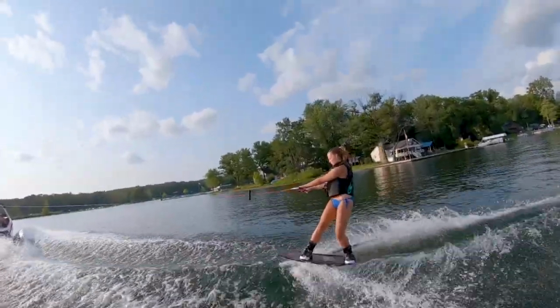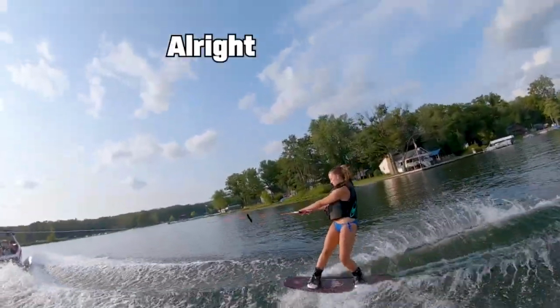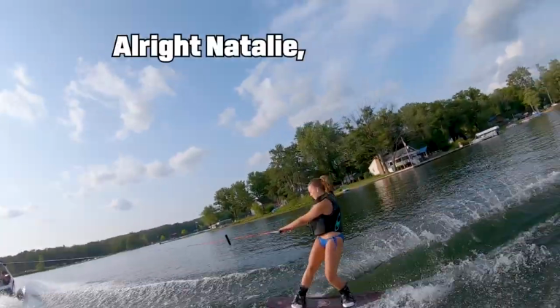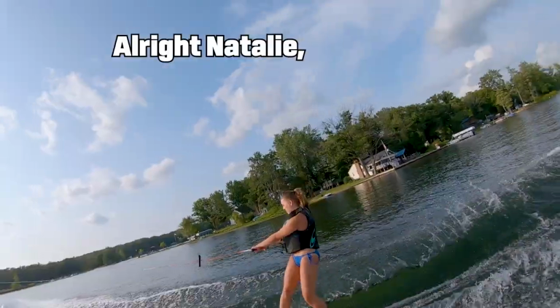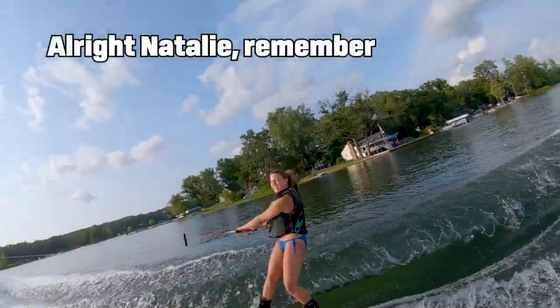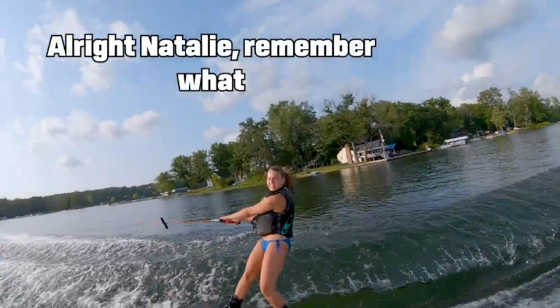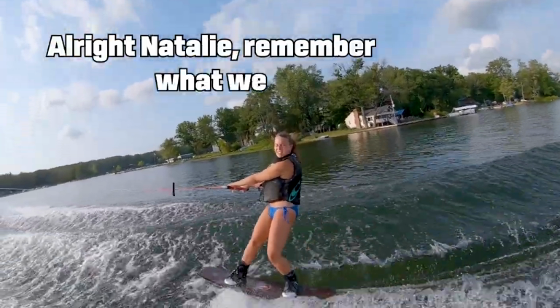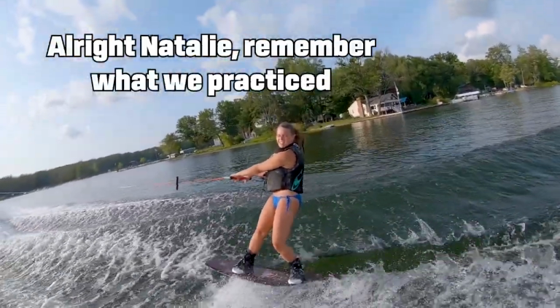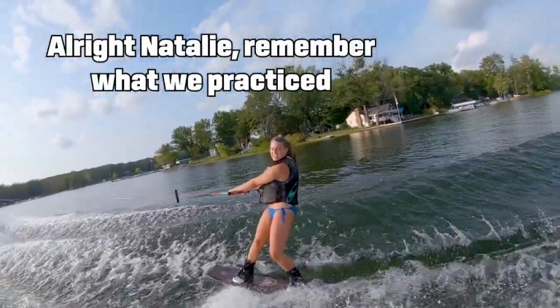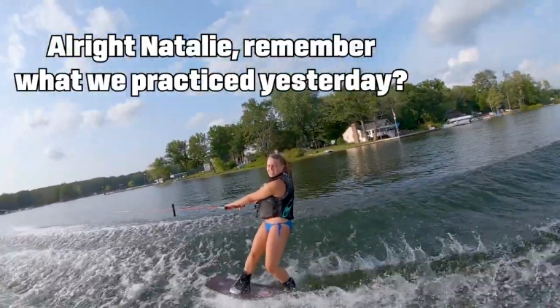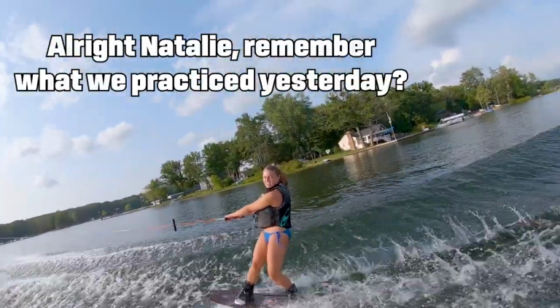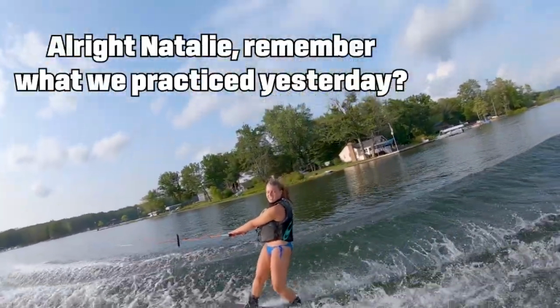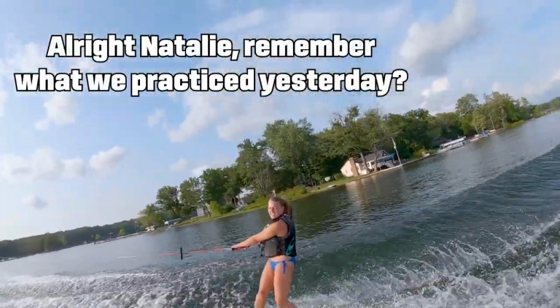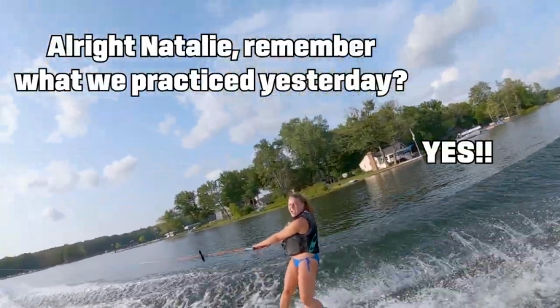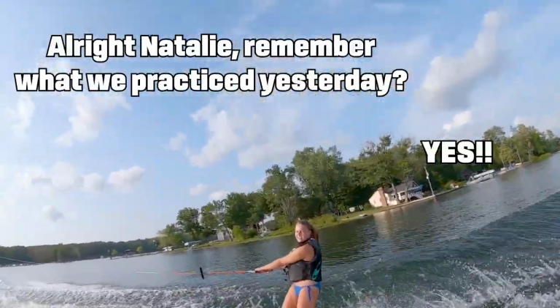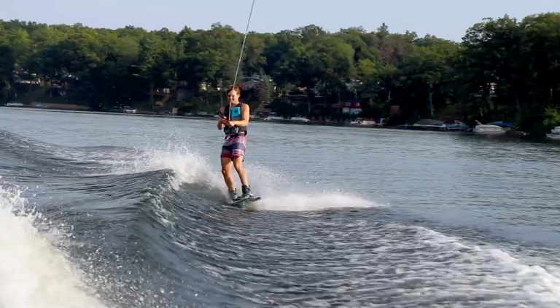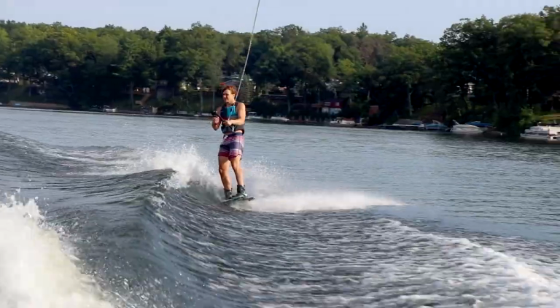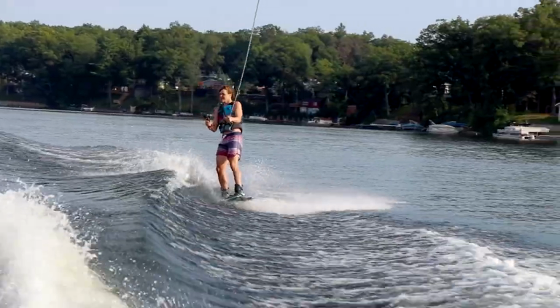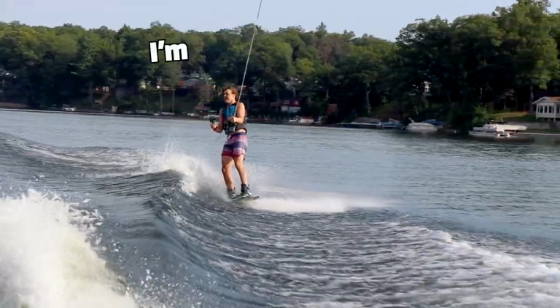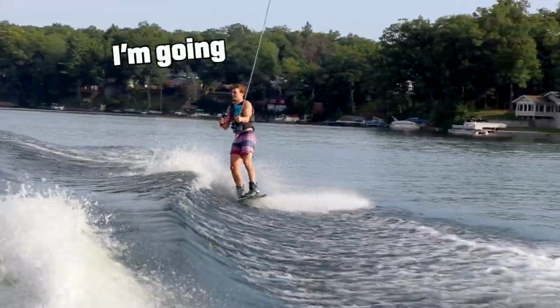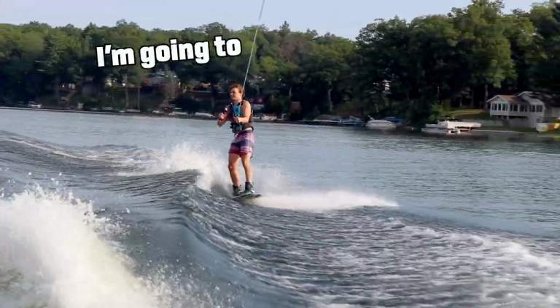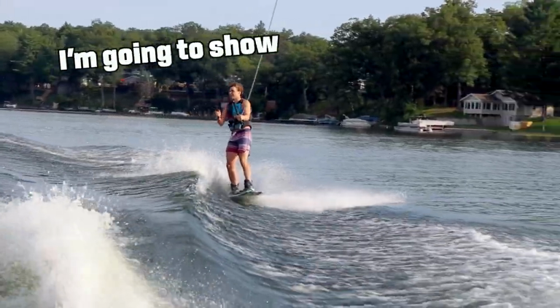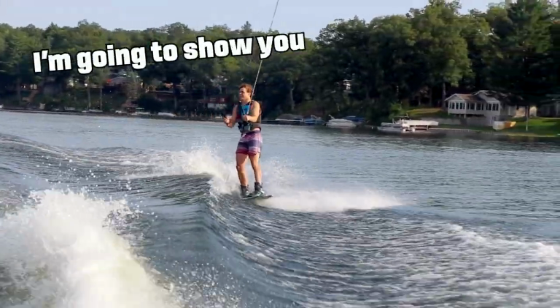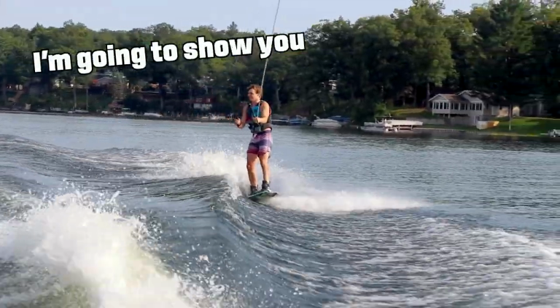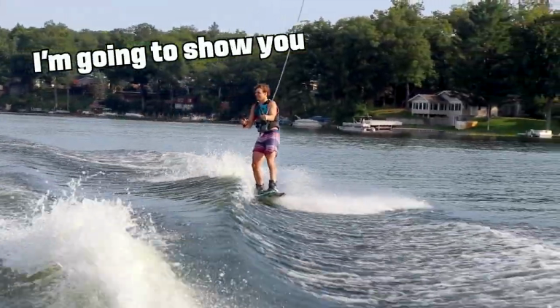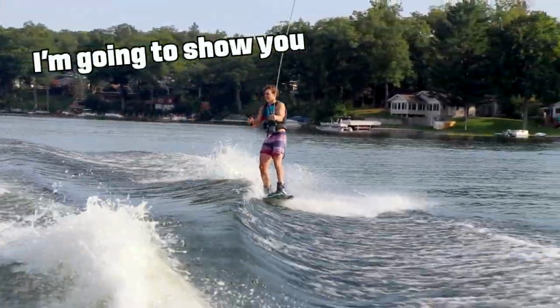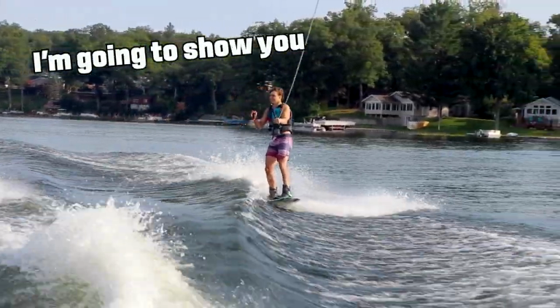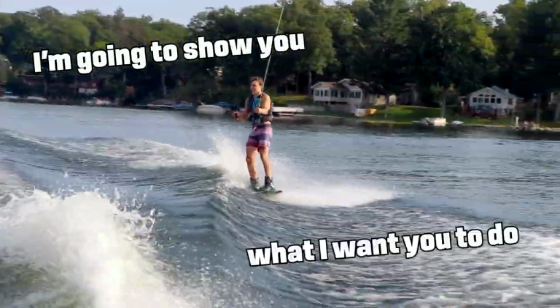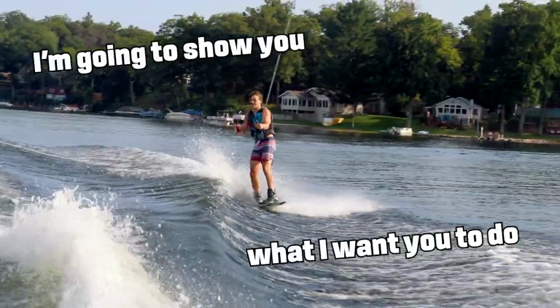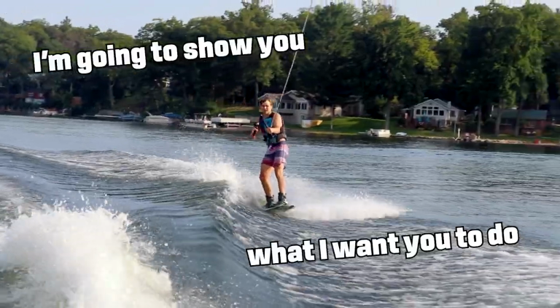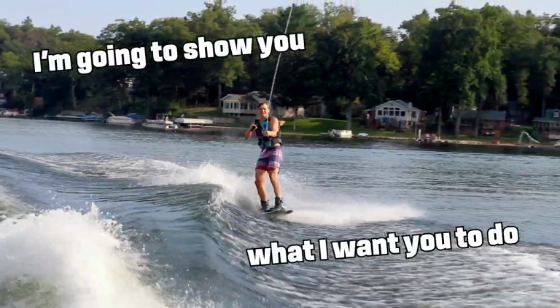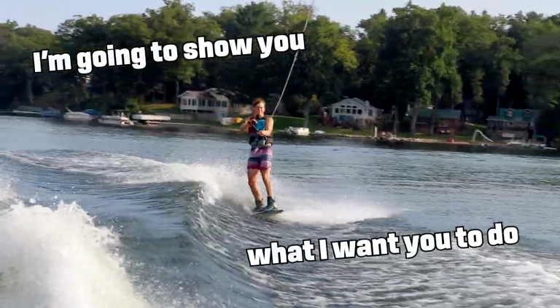Alright Natalie, remember when we practiced yesterday? Yes! Alright, I'm going to show you what I want you to do.